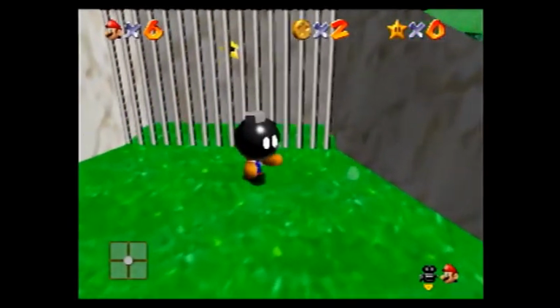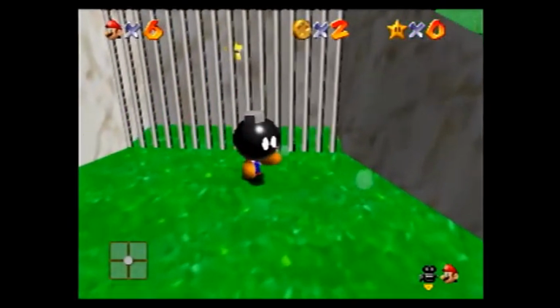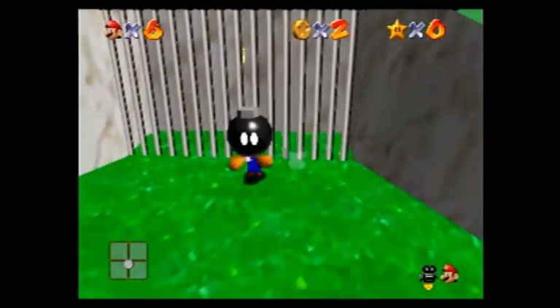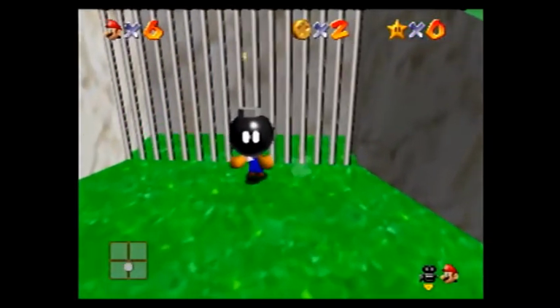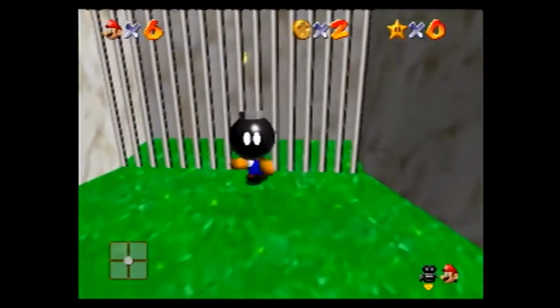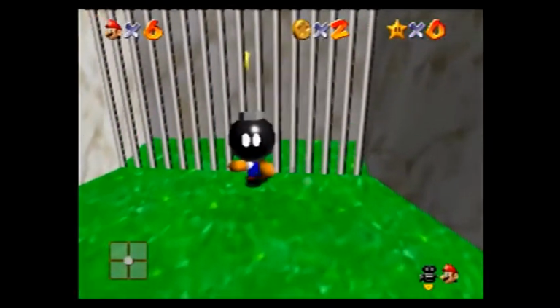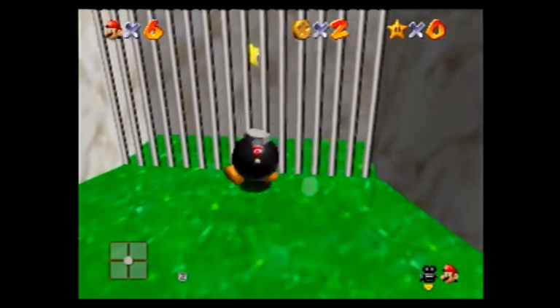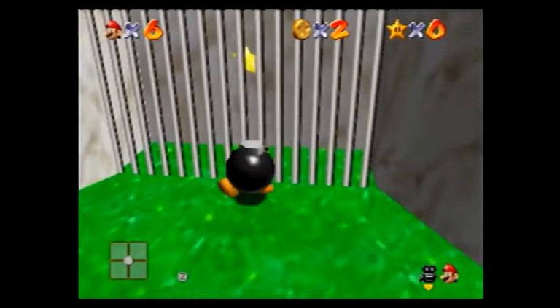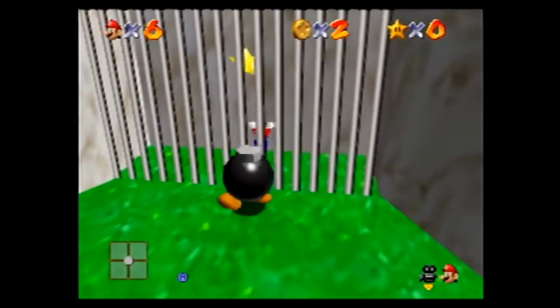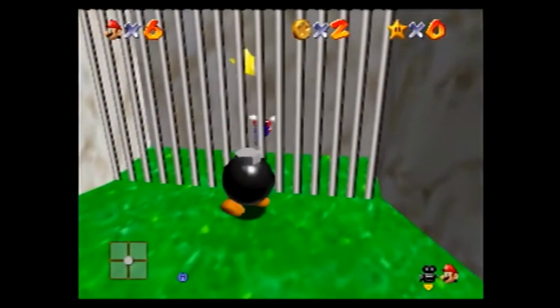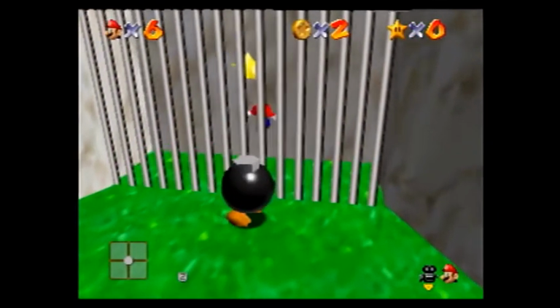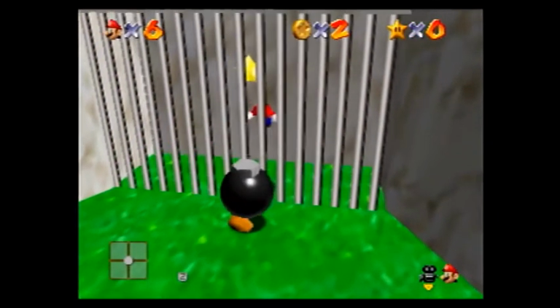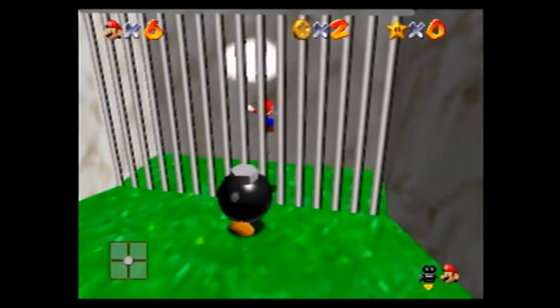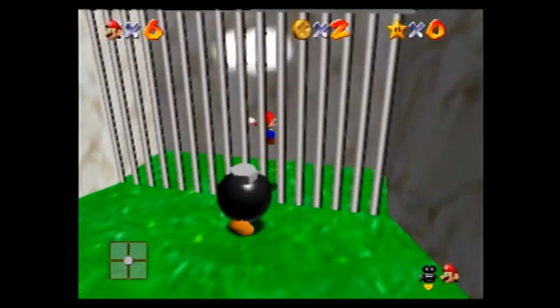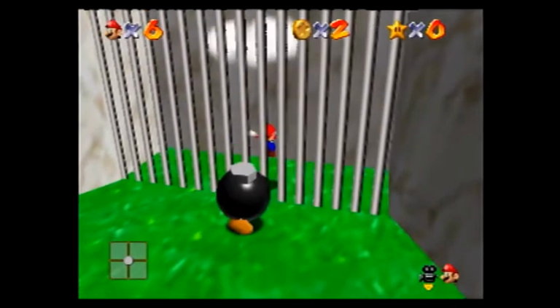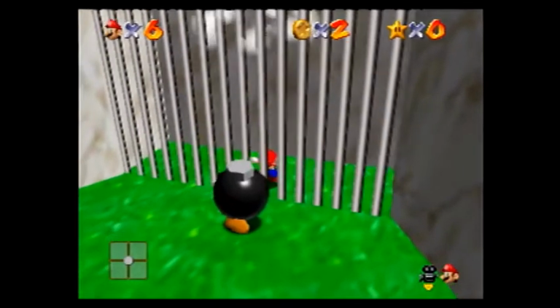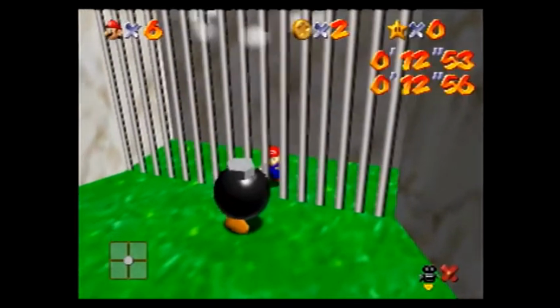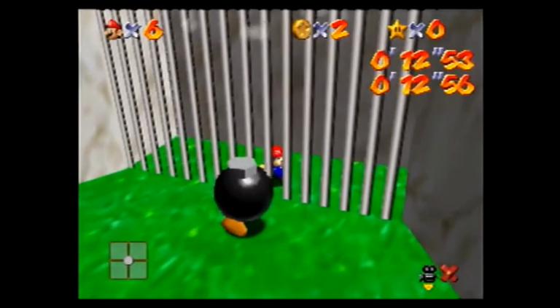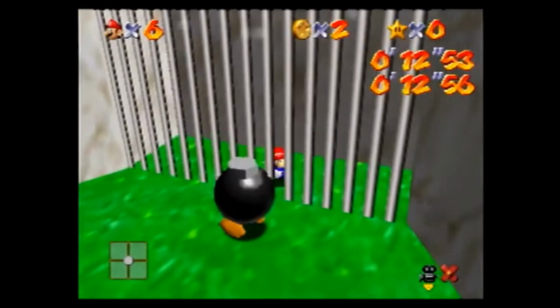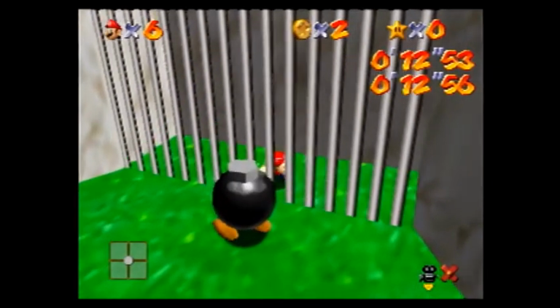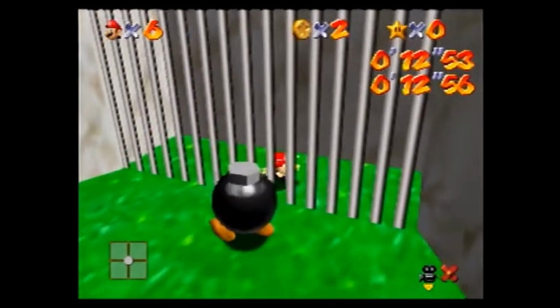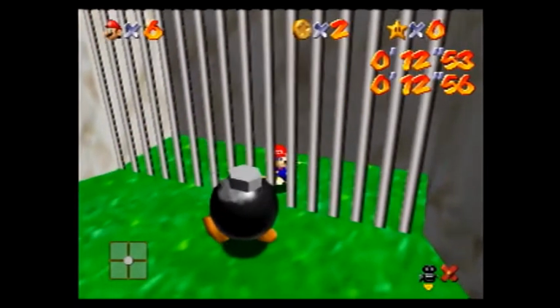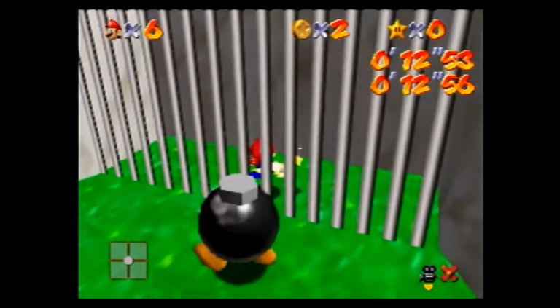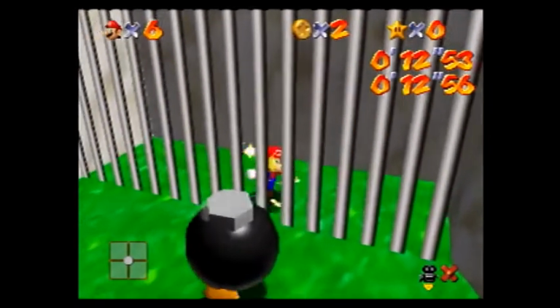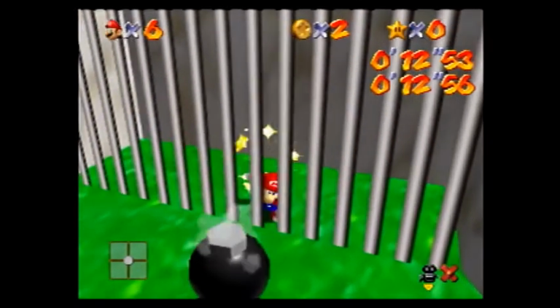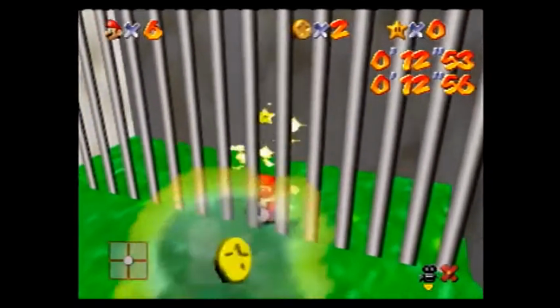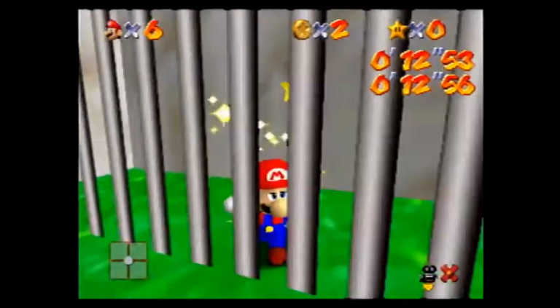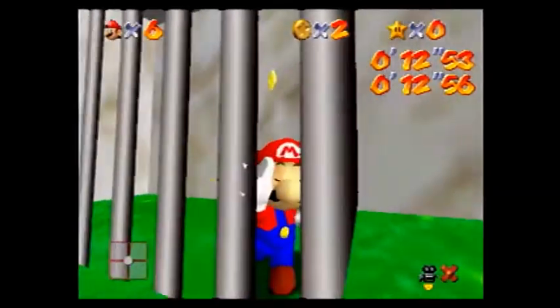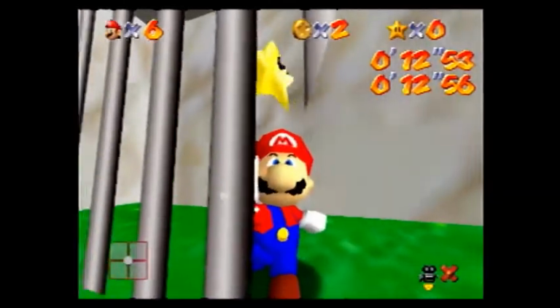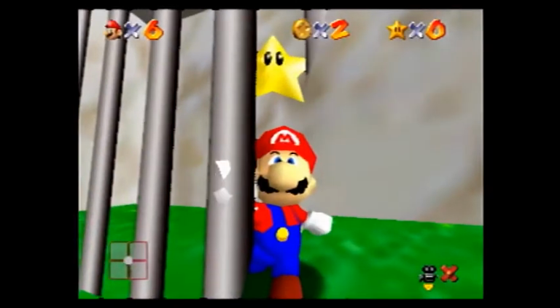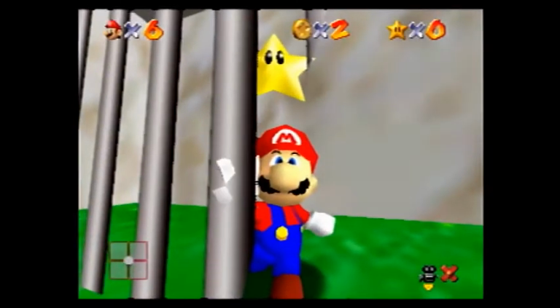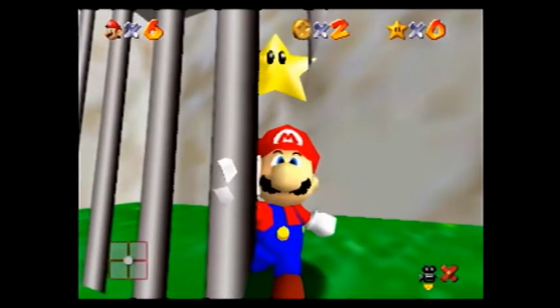Tap down at the cage, backflip, grab the star. Here we go! Thank you.